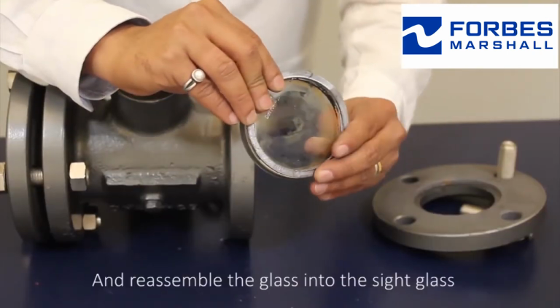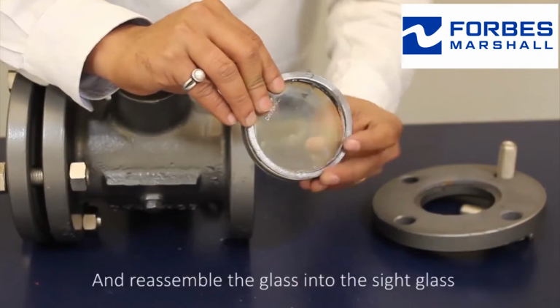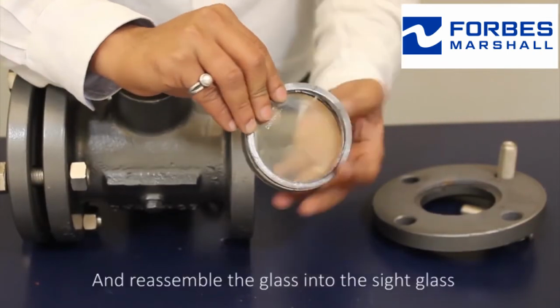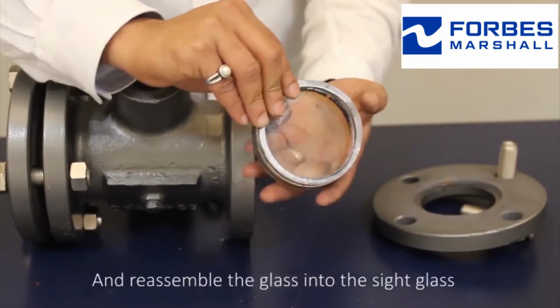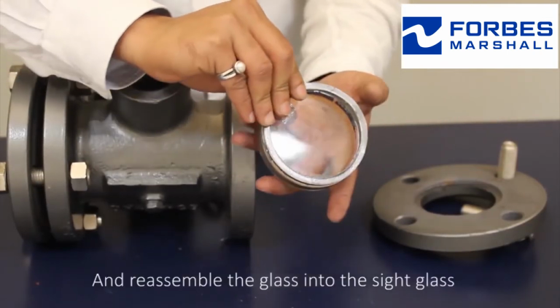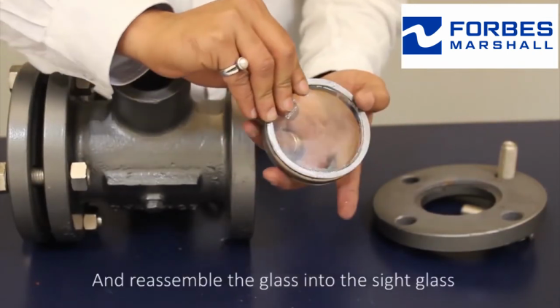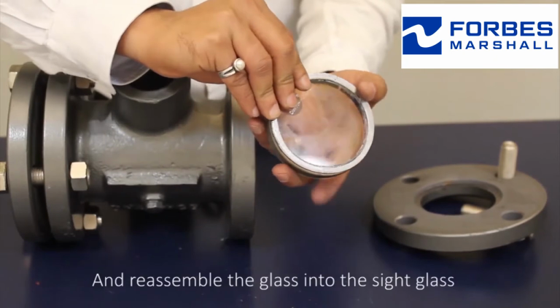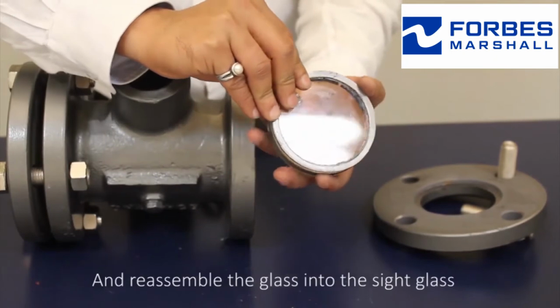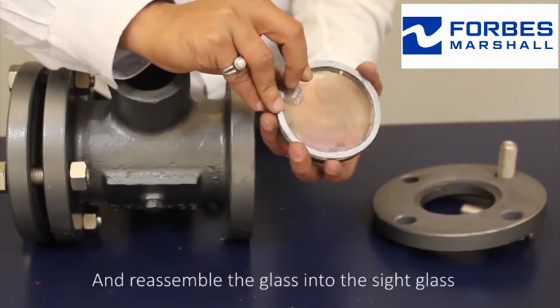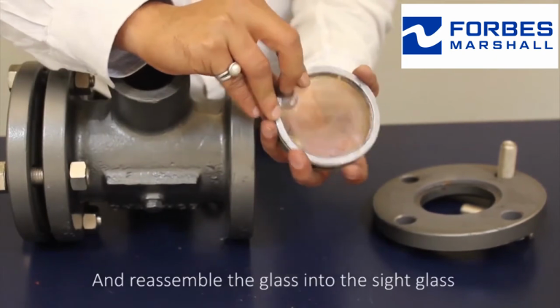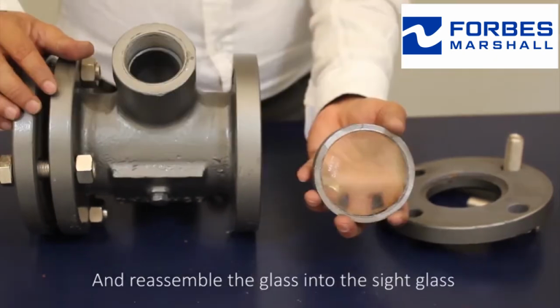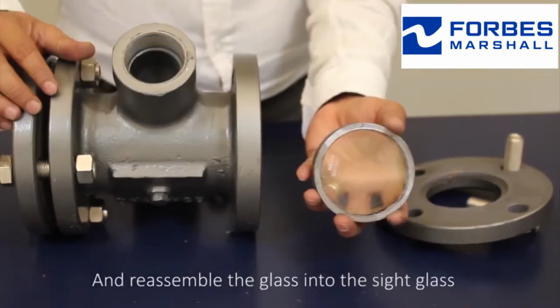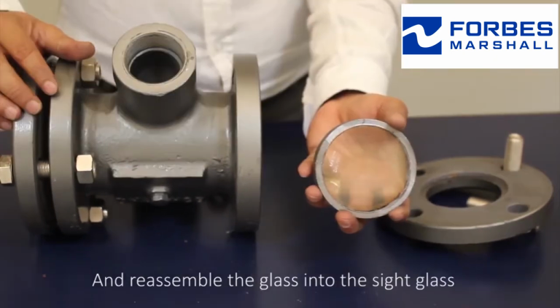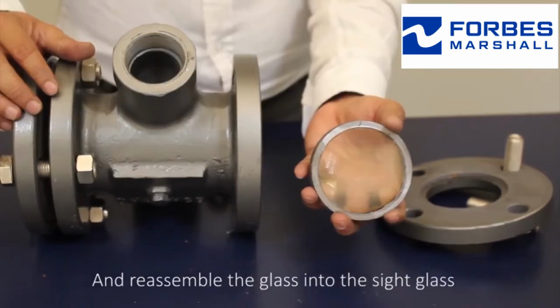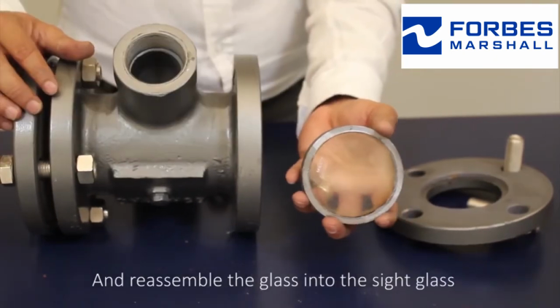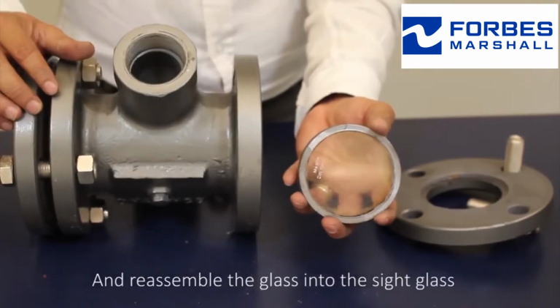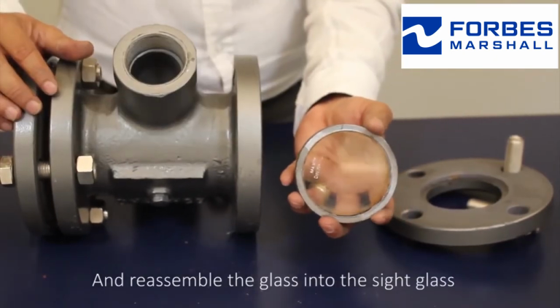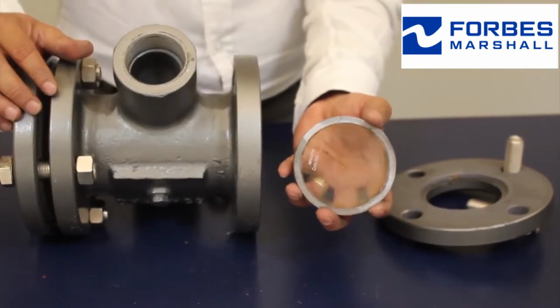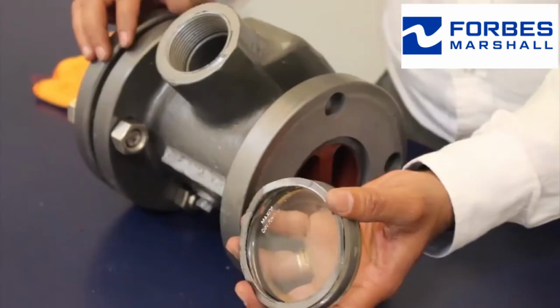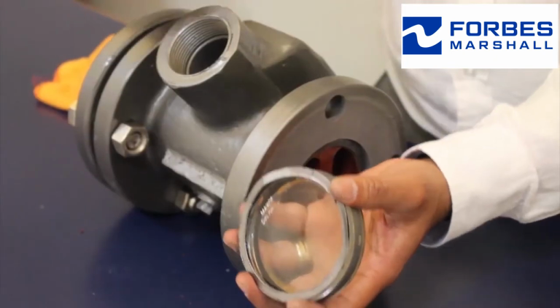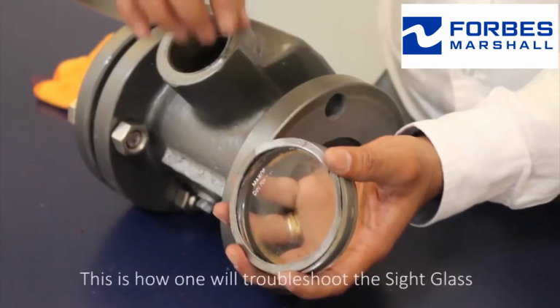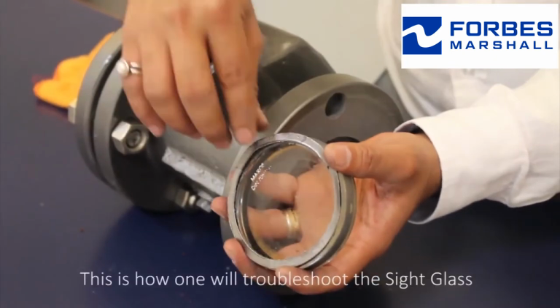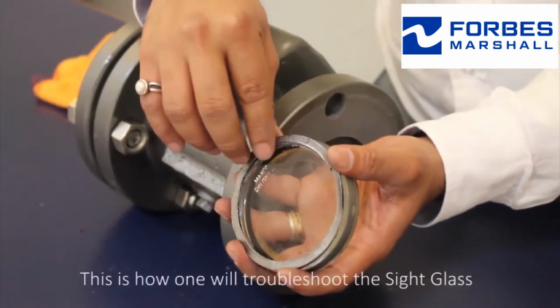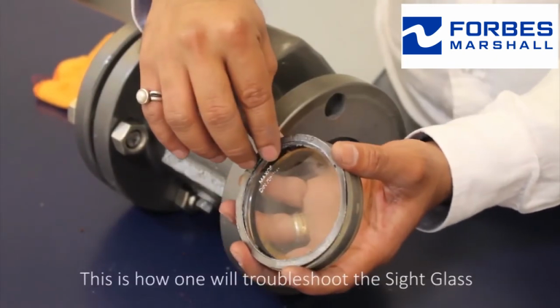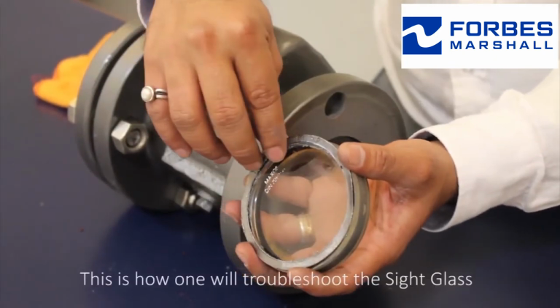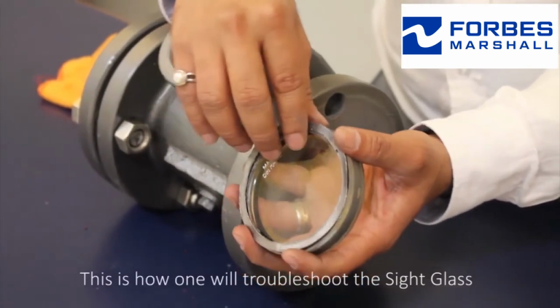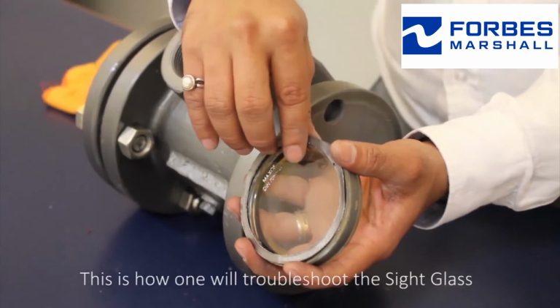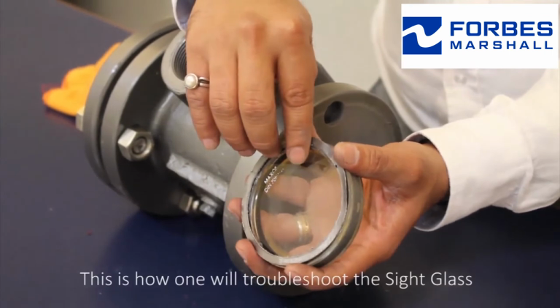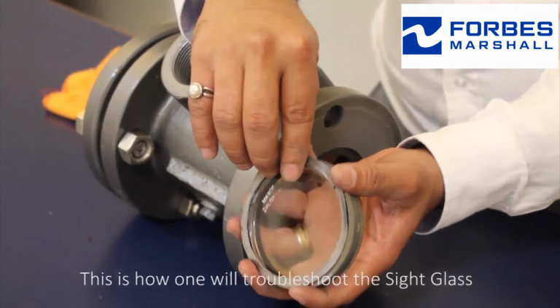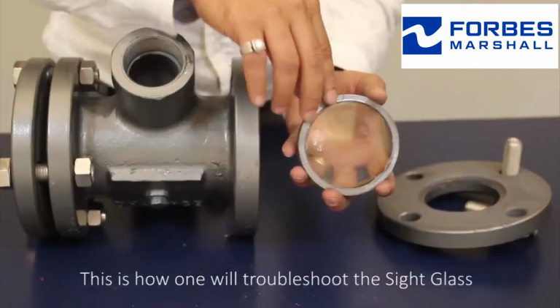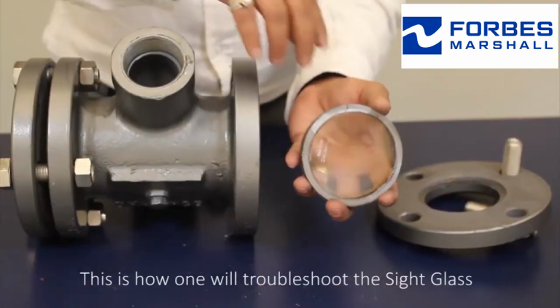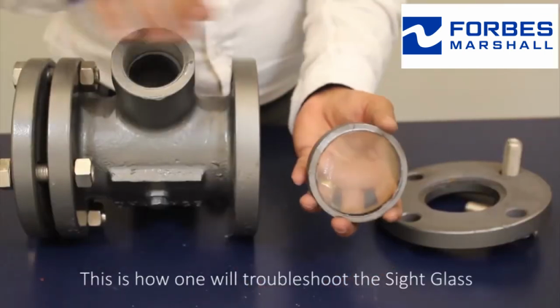Reassemble the glass into the sight glass. This is how one troubleshoots the sight glass.